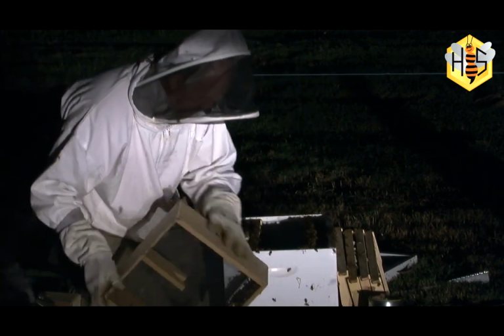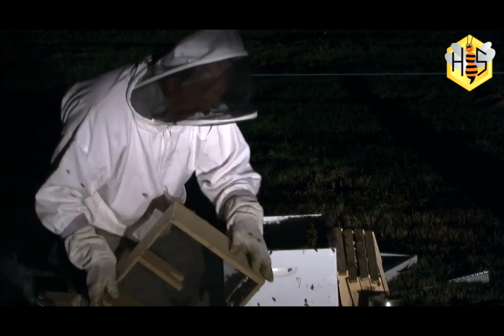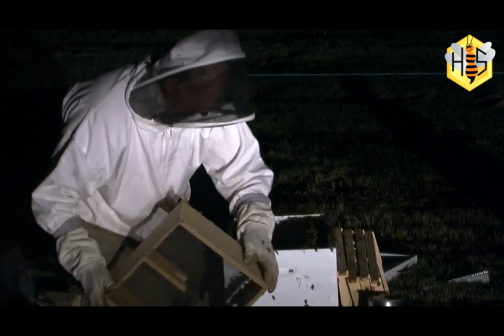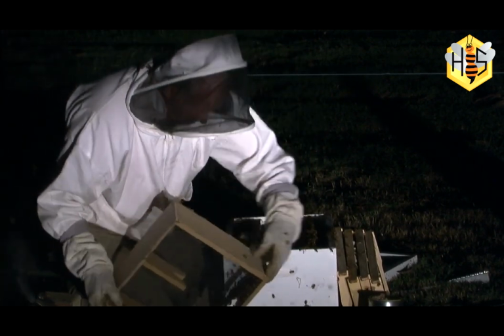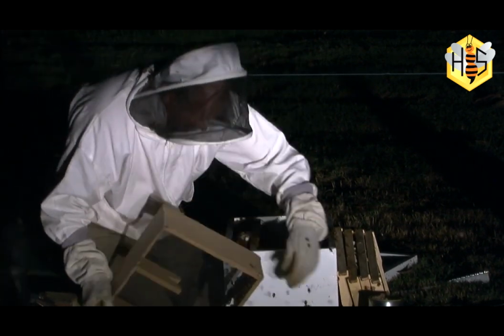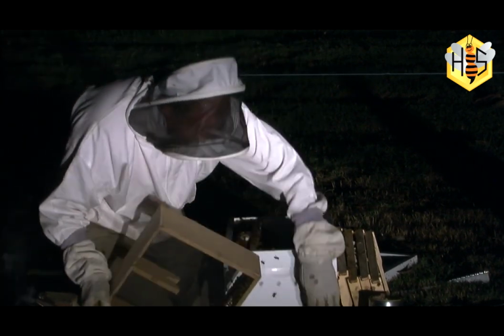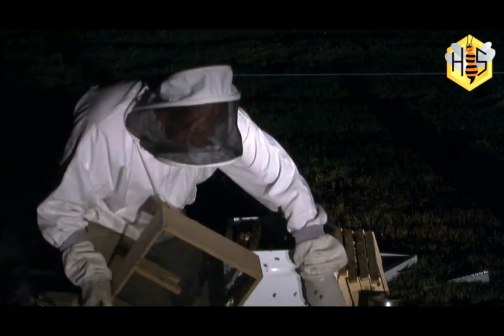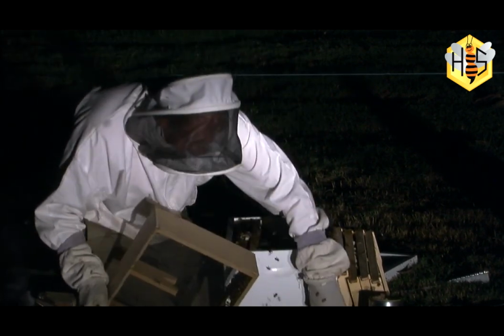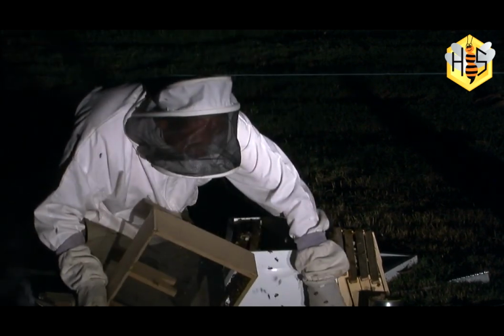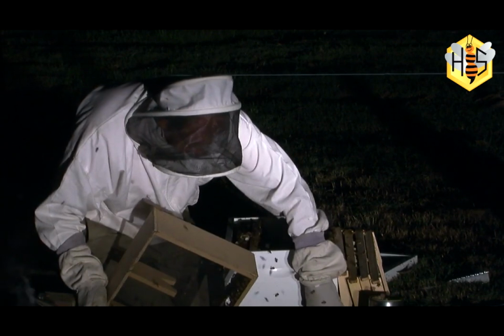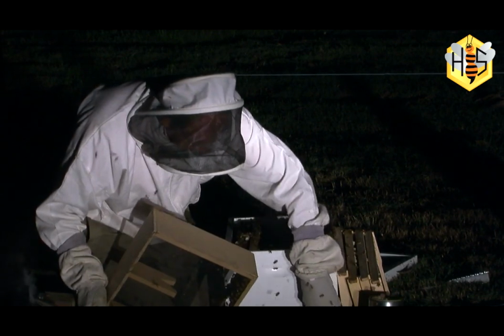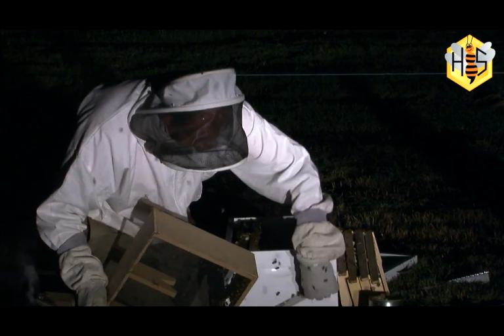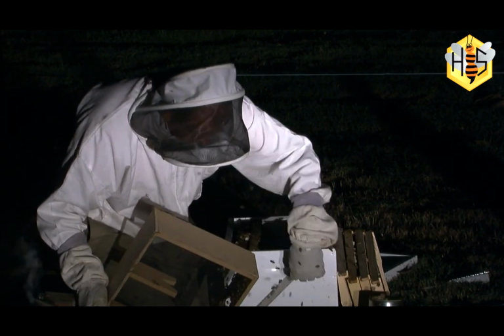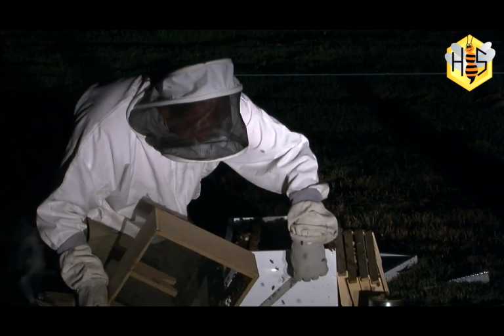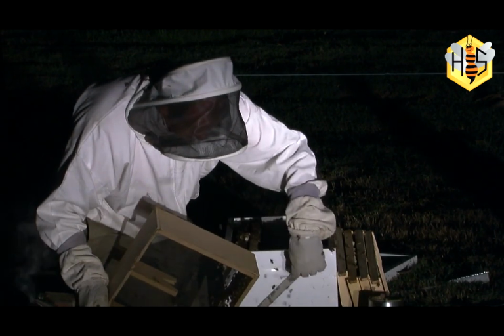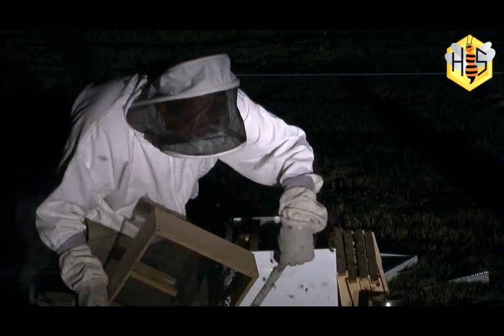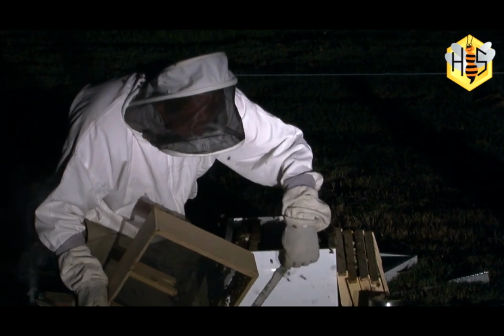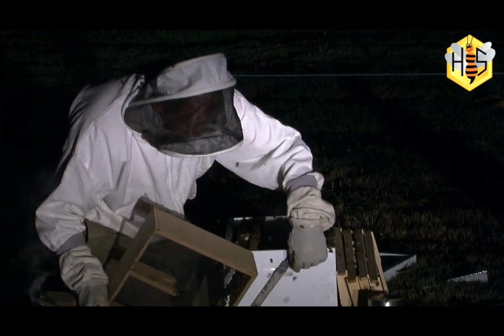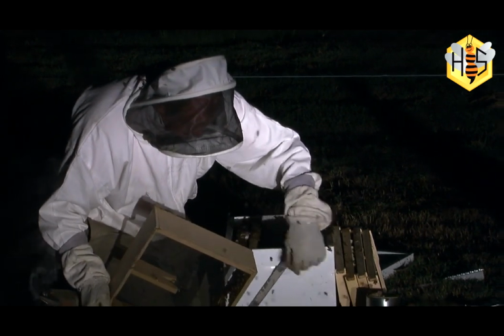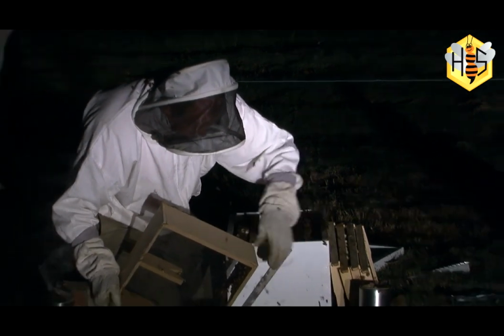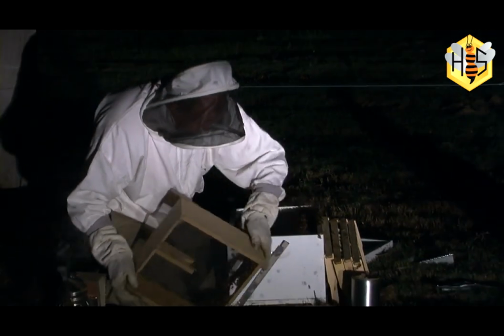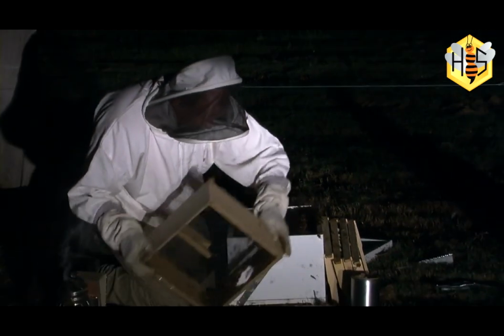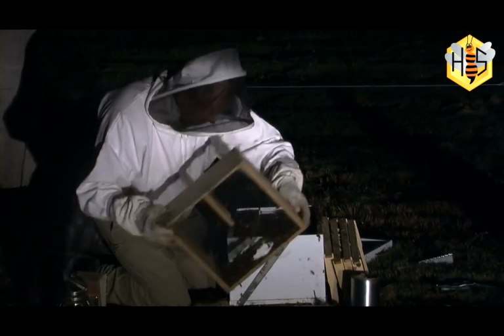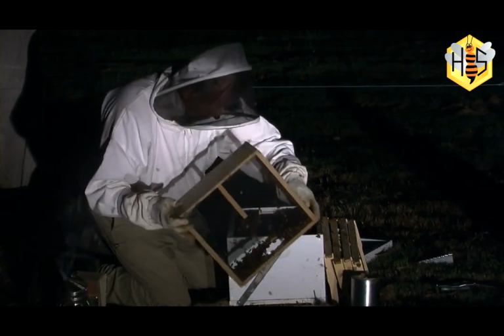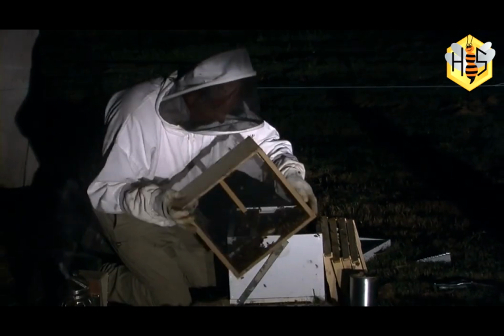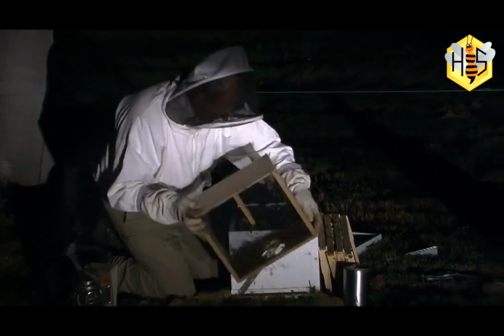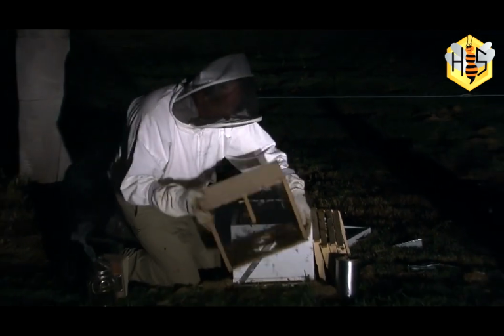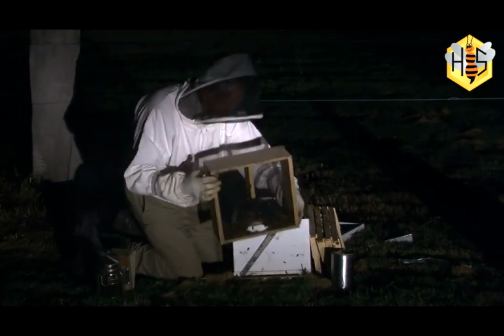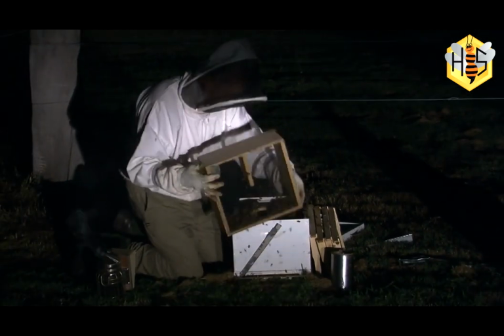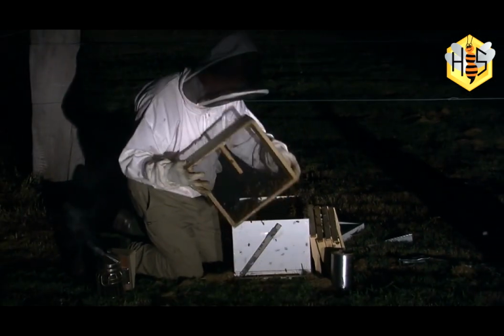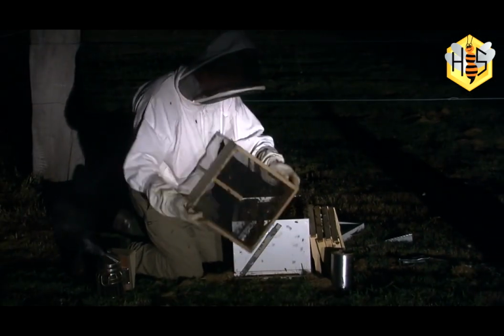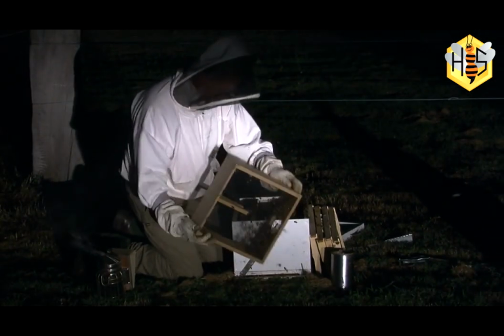Now the queen substance should be reasonably strong in this package, so I'm hoping that the bees out in front here will crawl in.